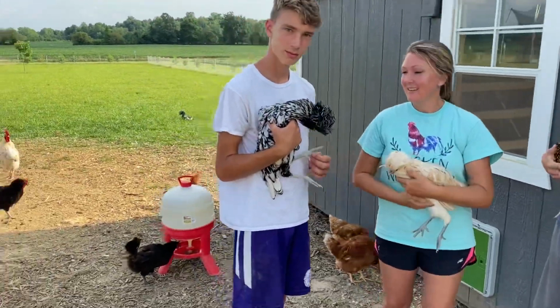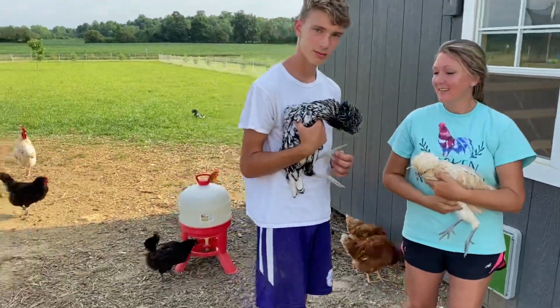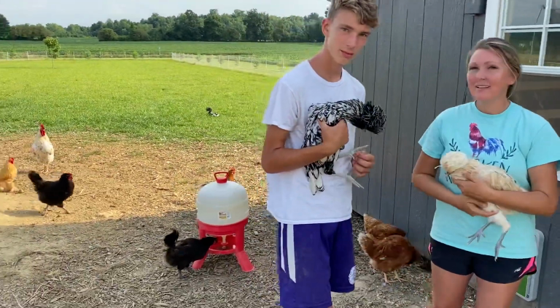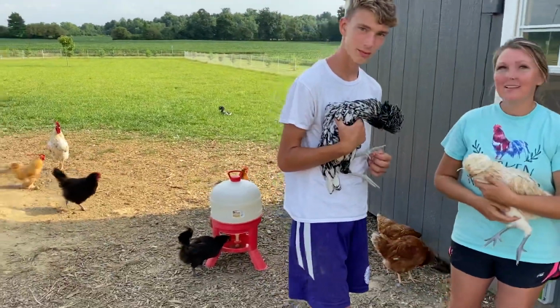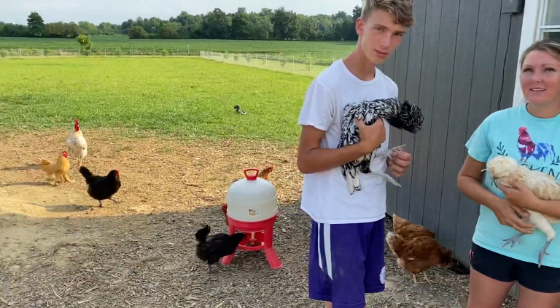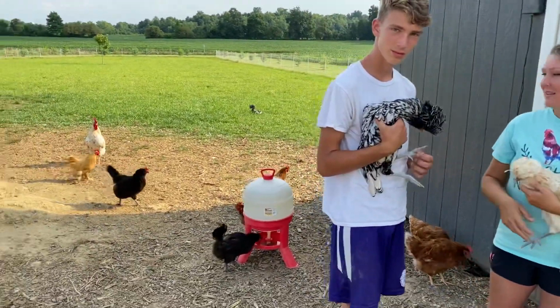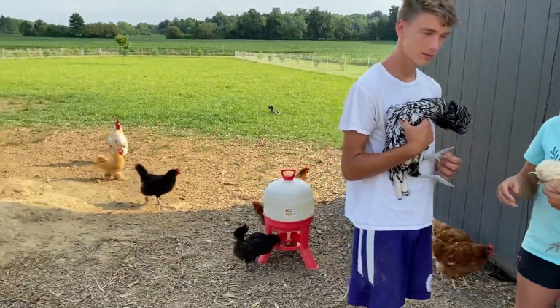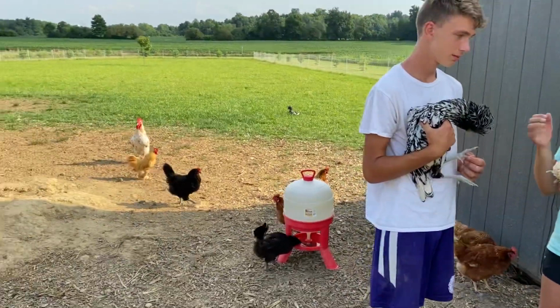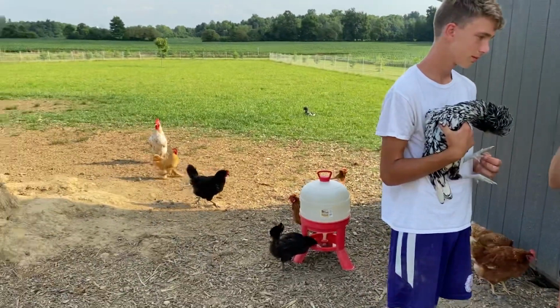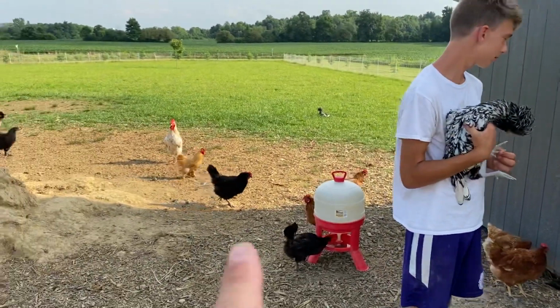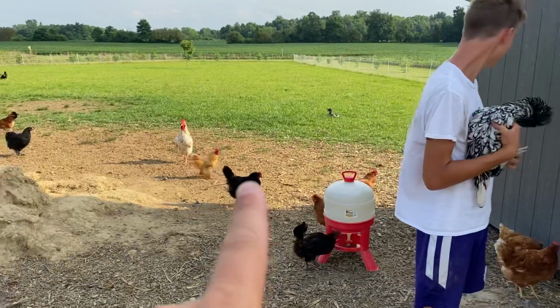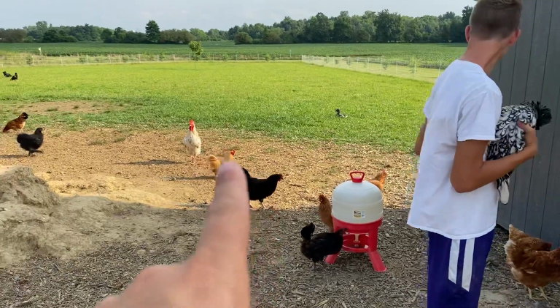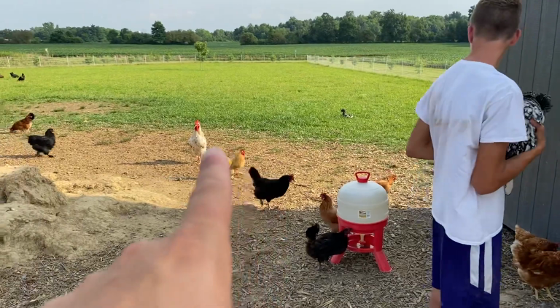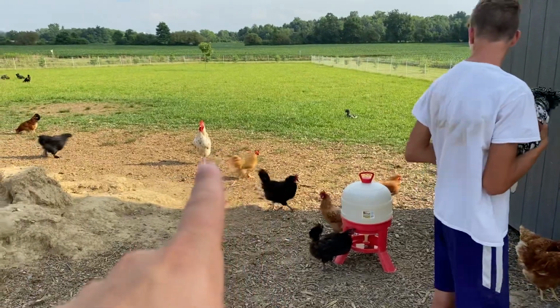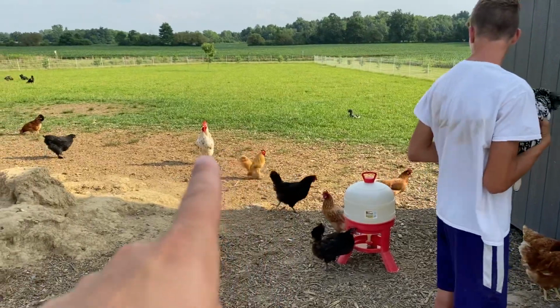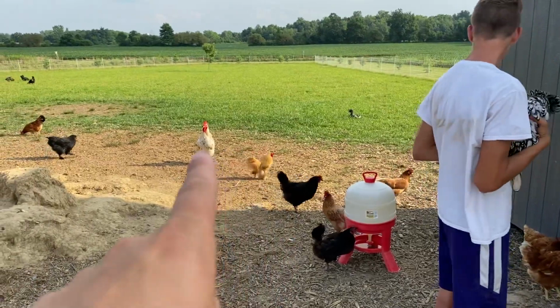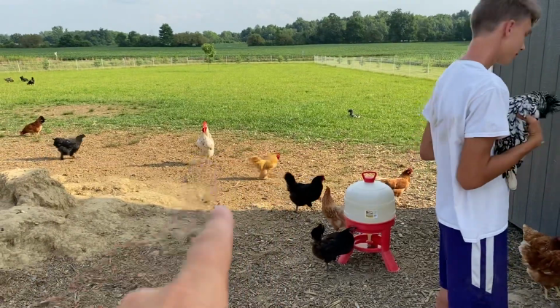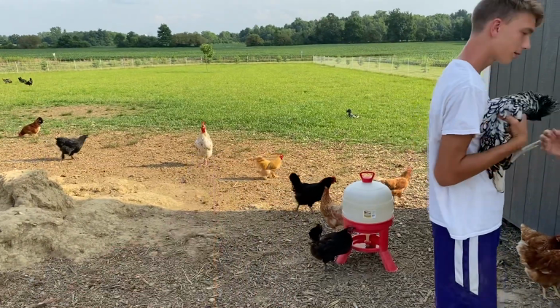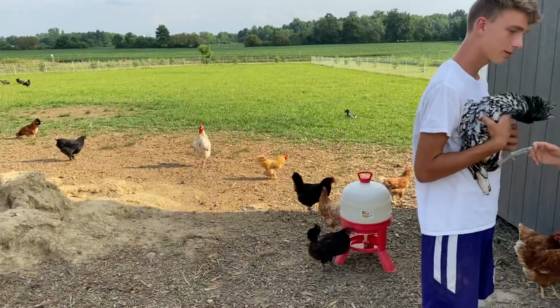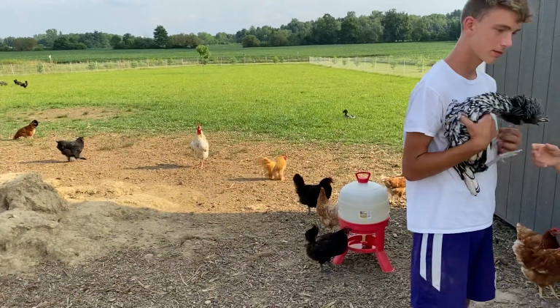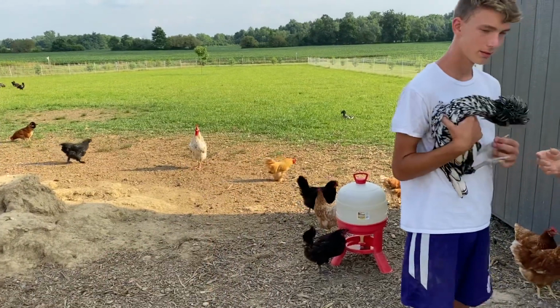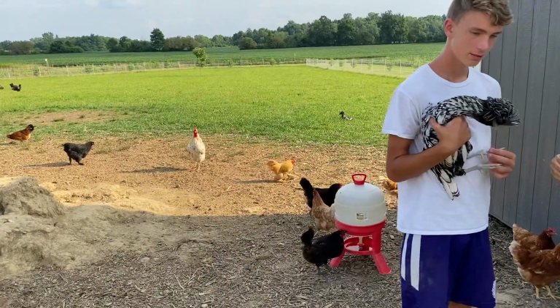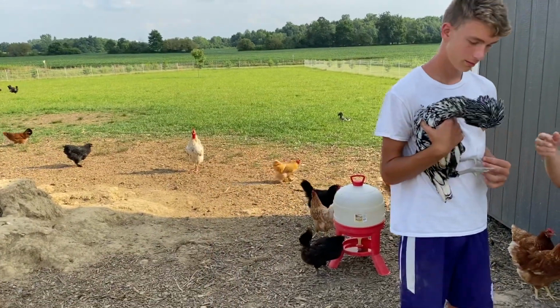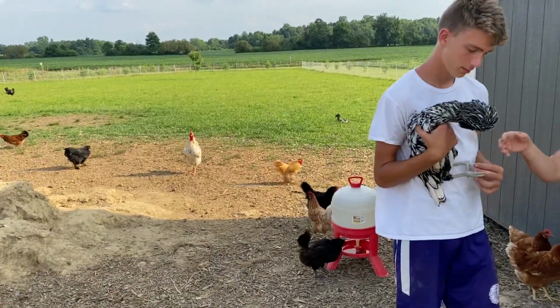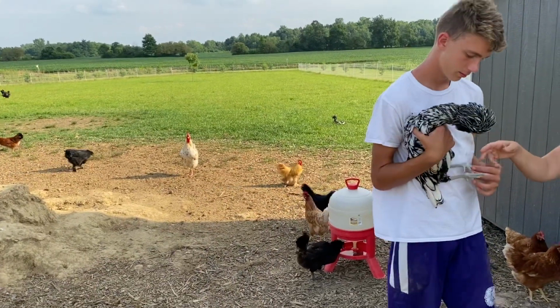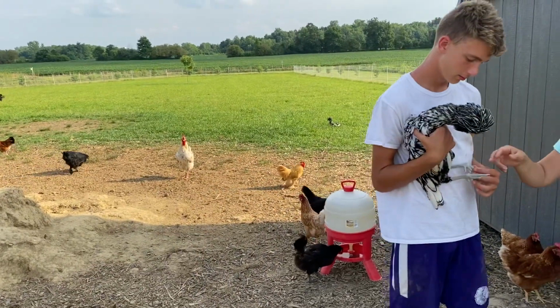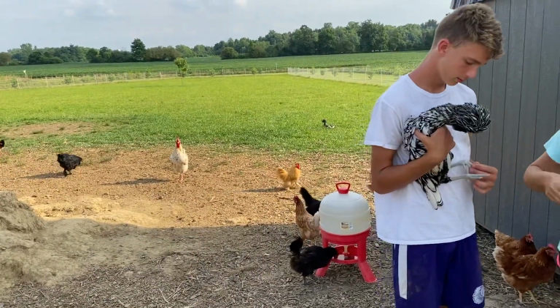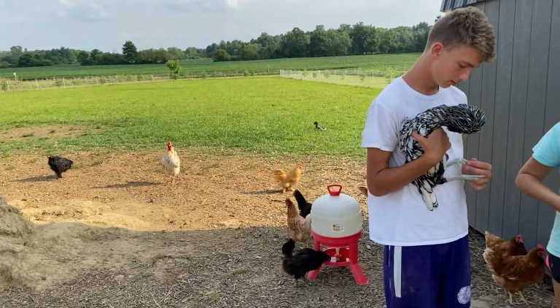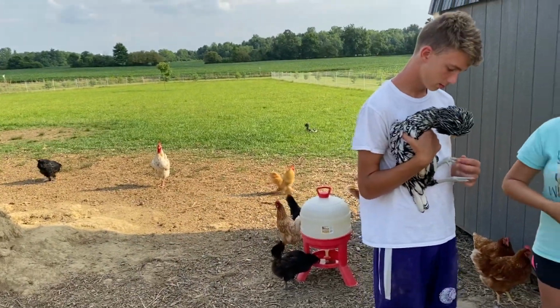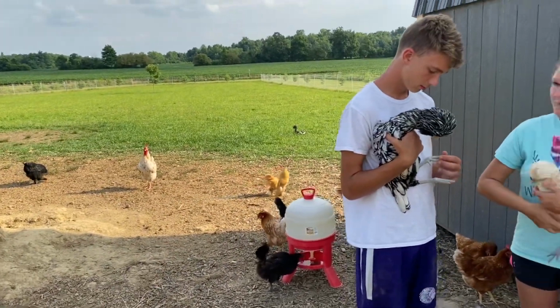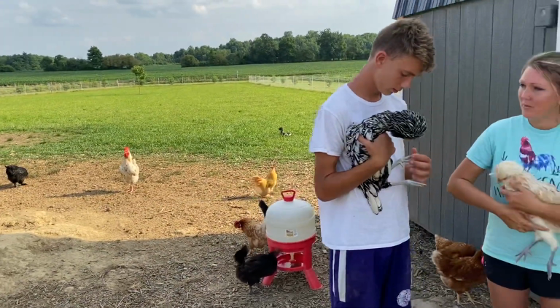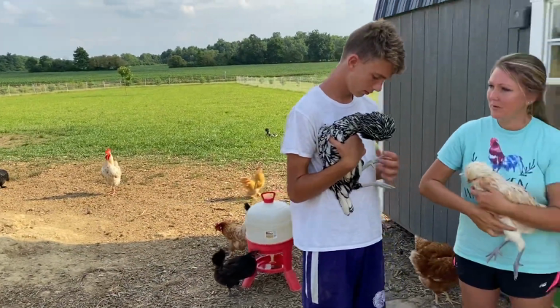That's one of our roosters, Houdini, making that sound. He wanted to be on camera apparently.